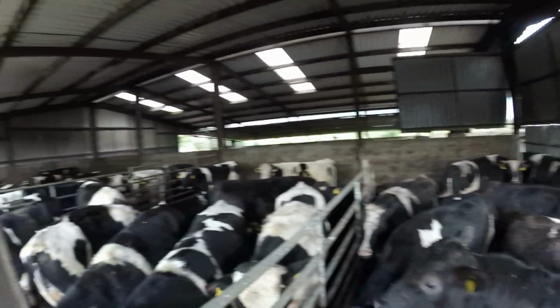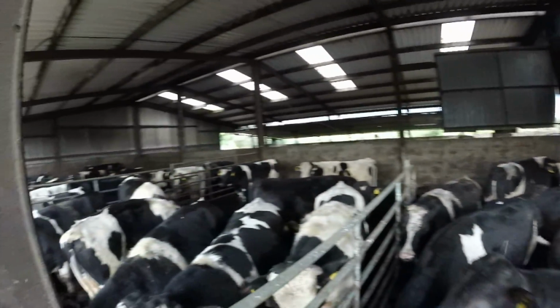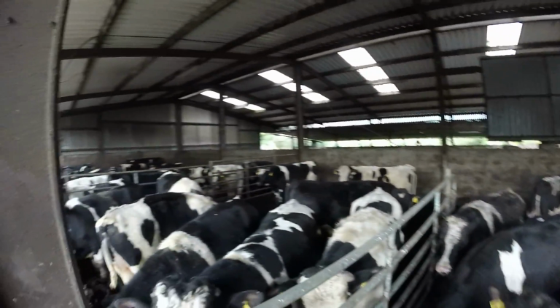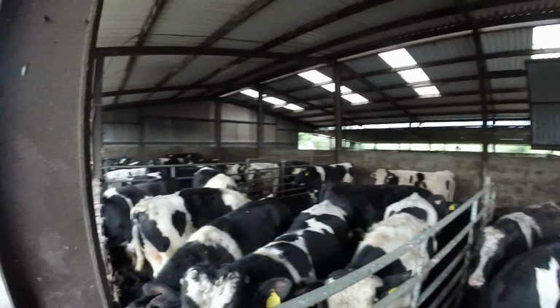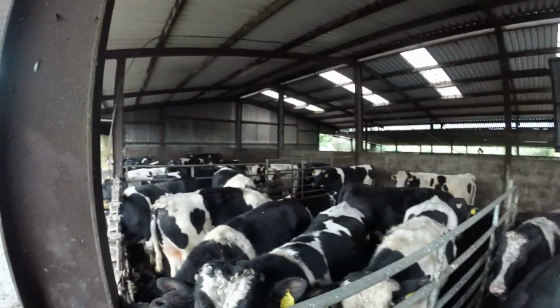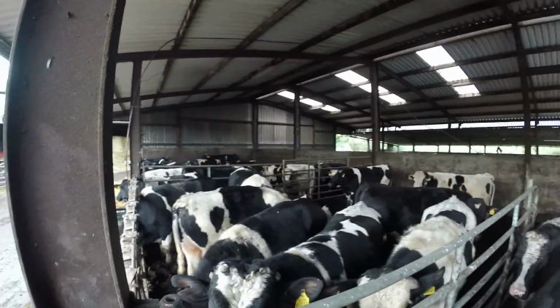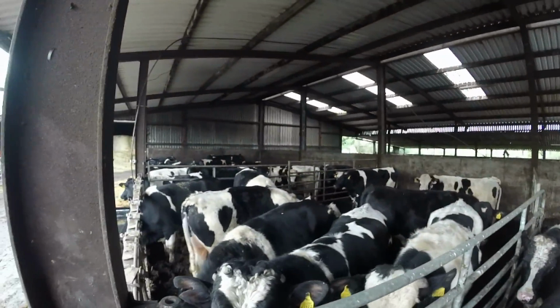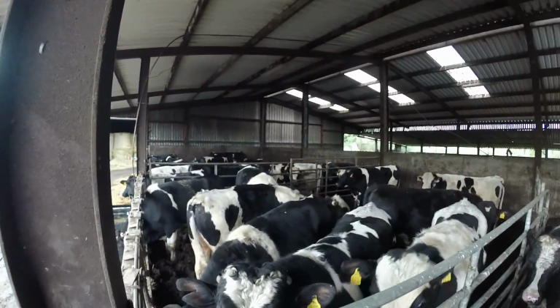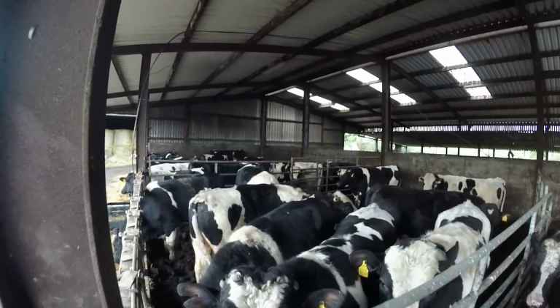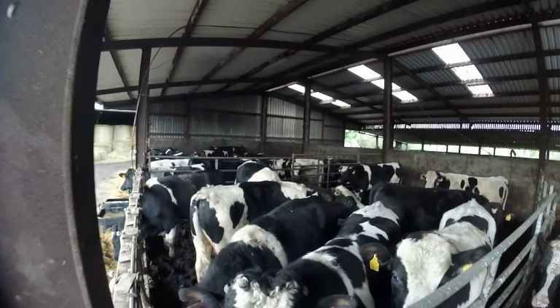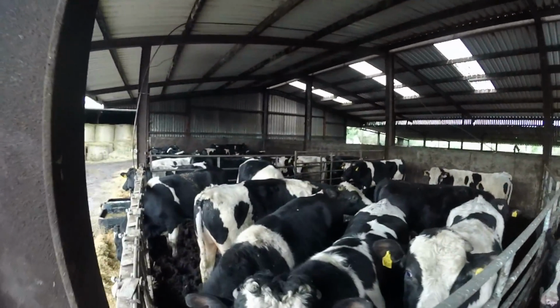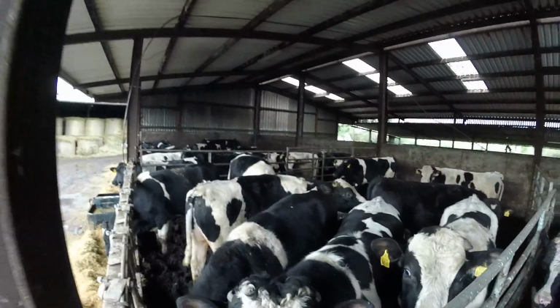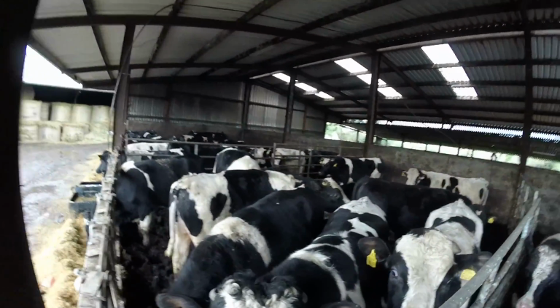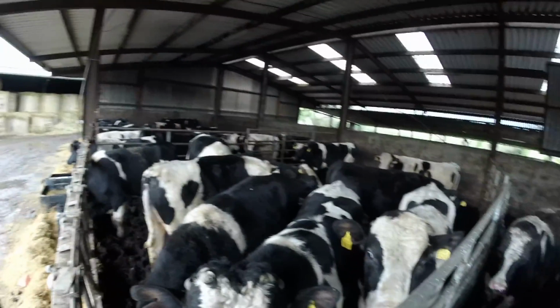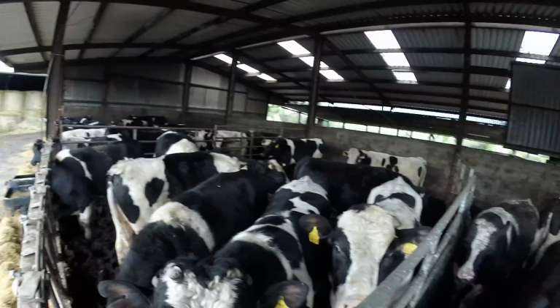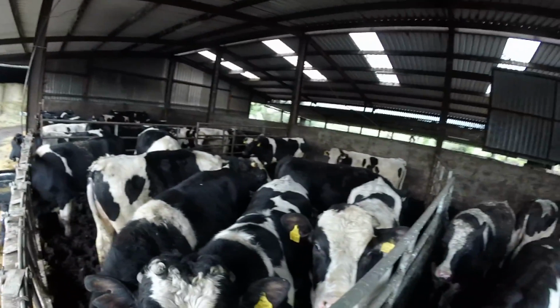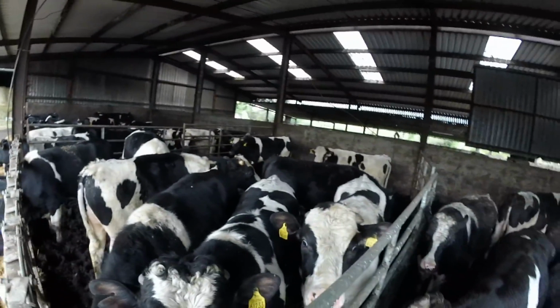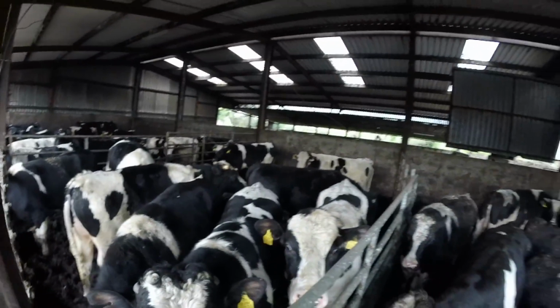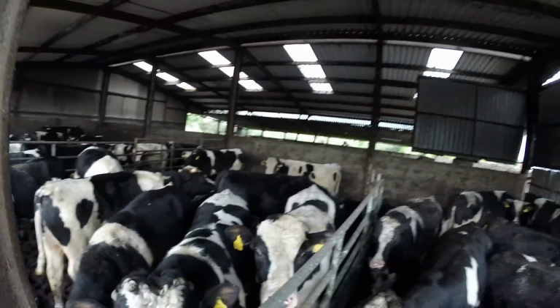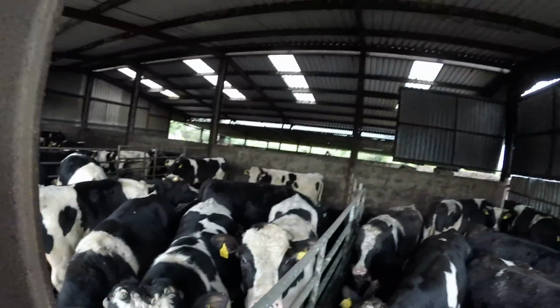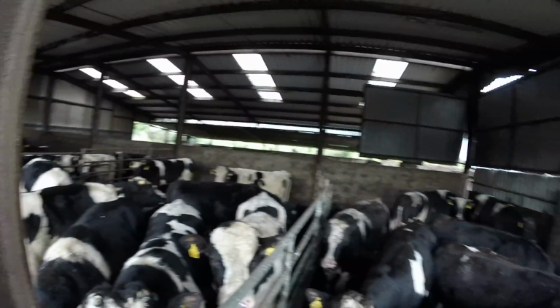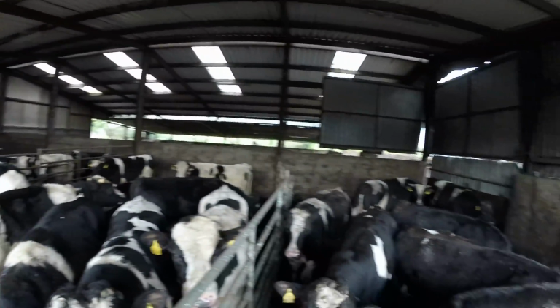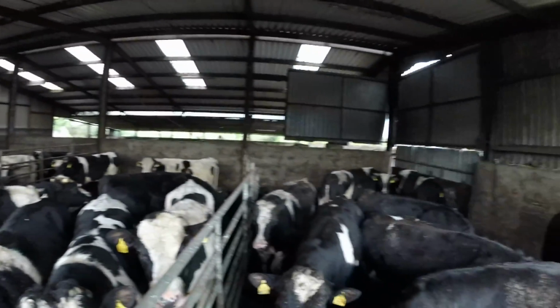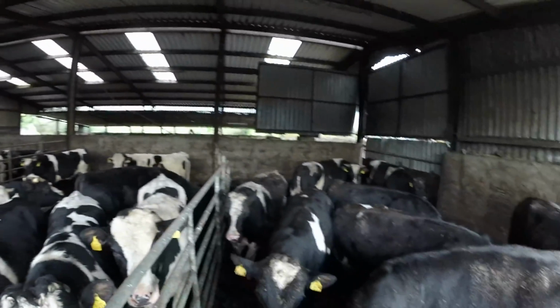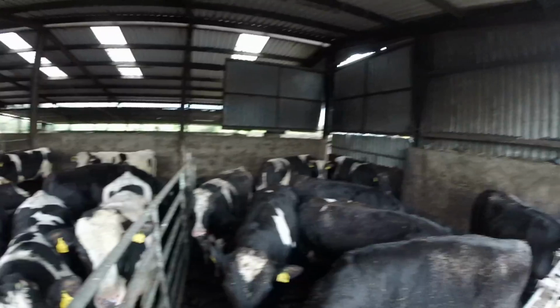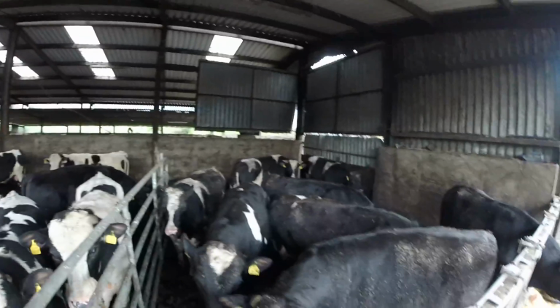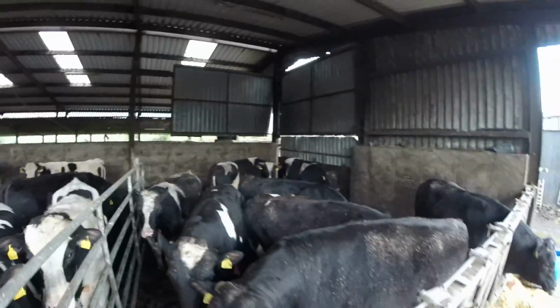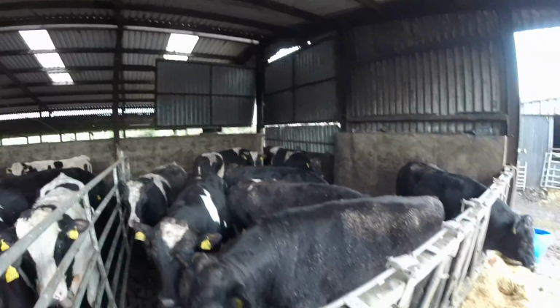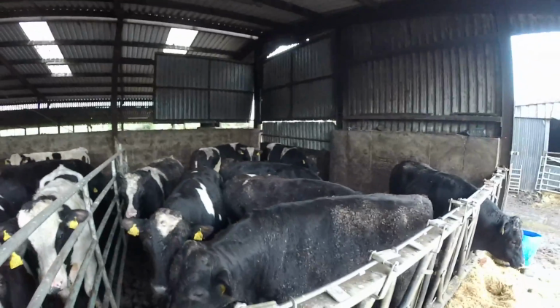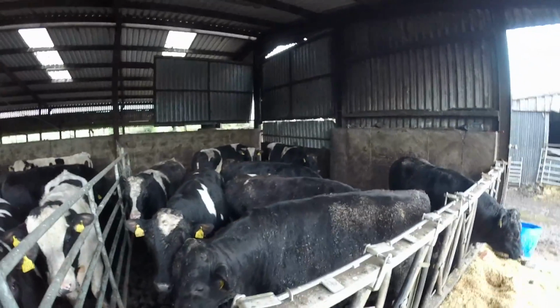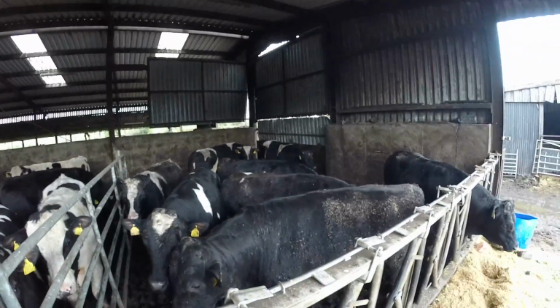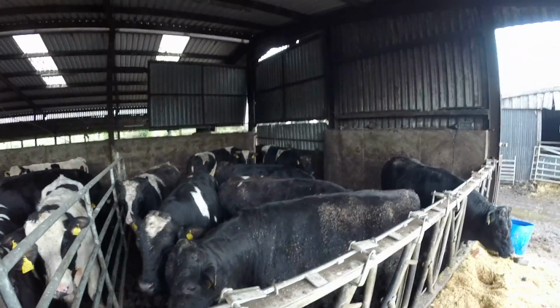The rest of the shed there are bulls that just aren't ready, but these are the next load to go.